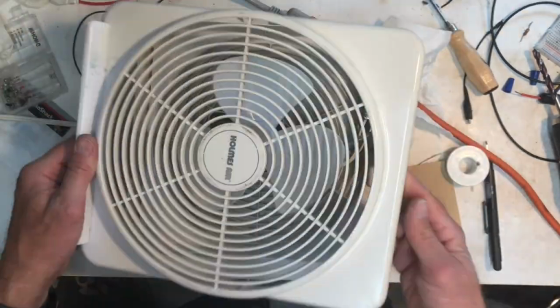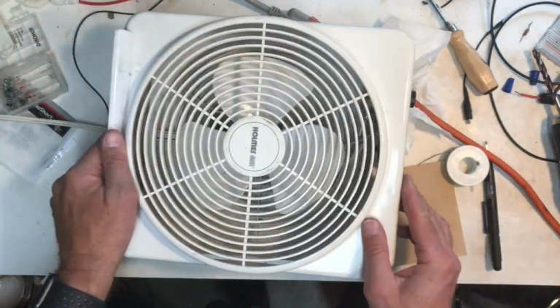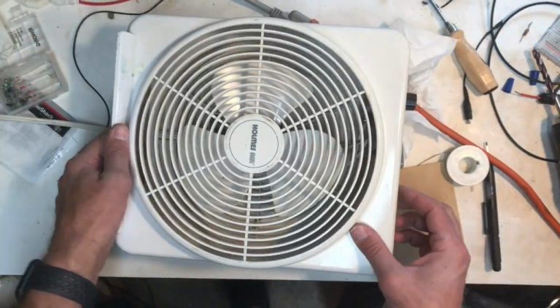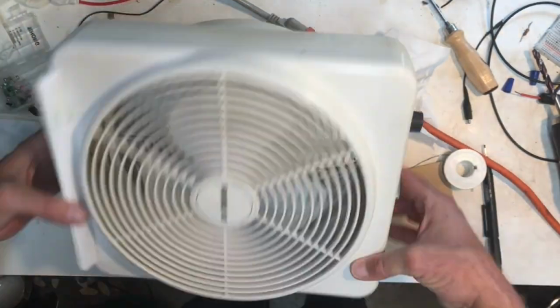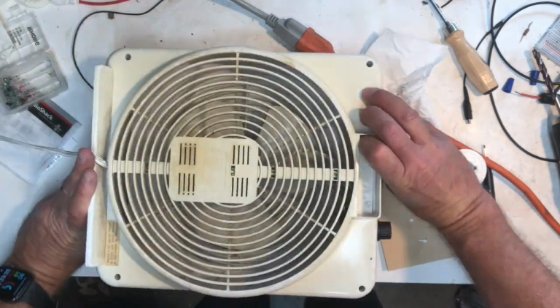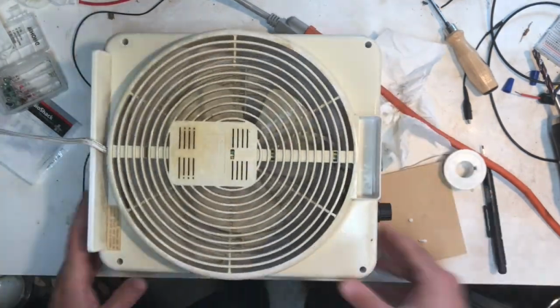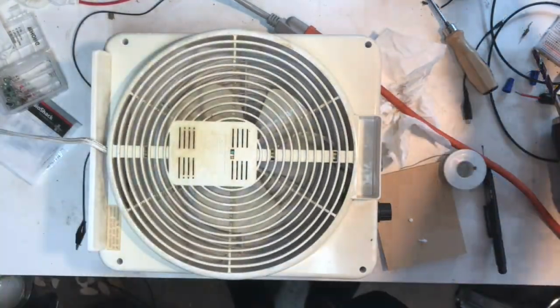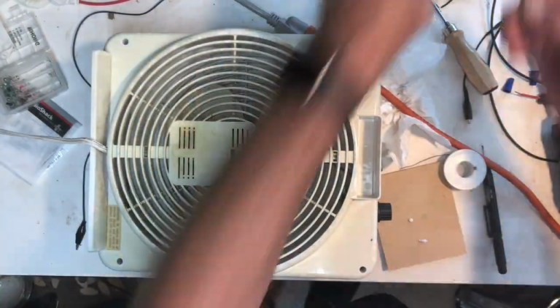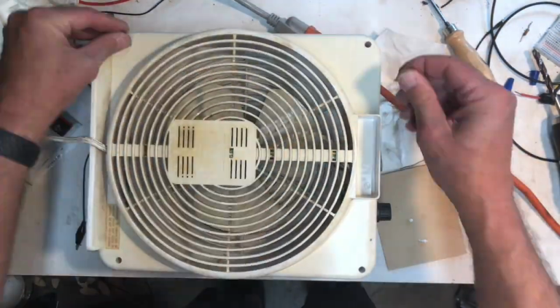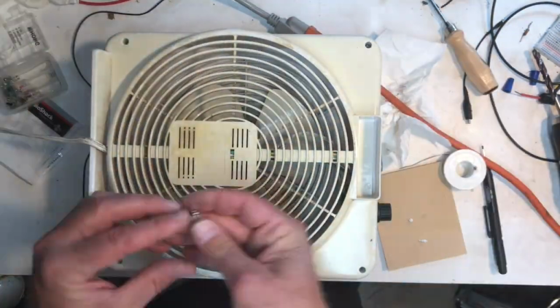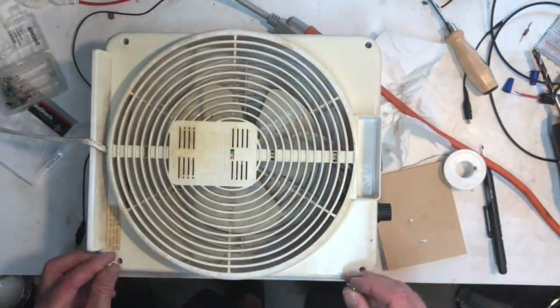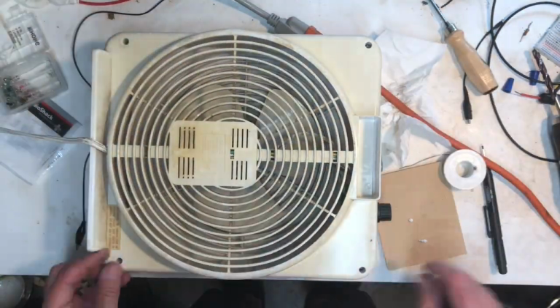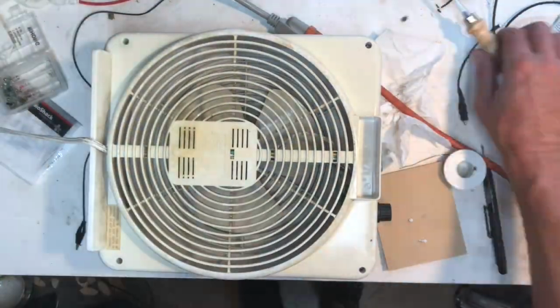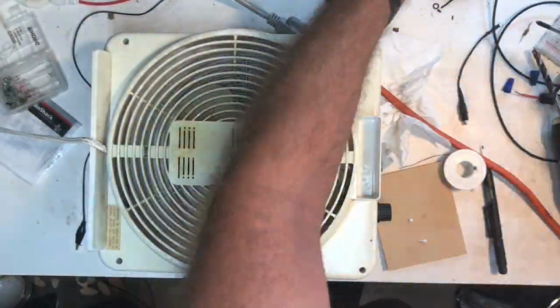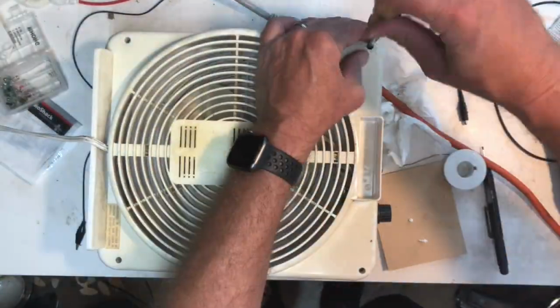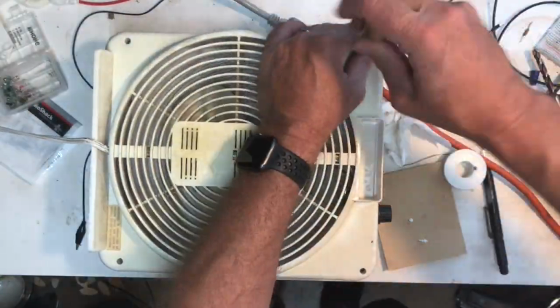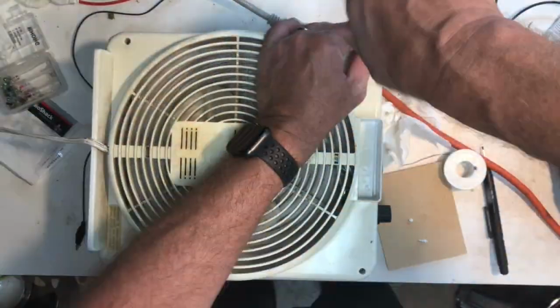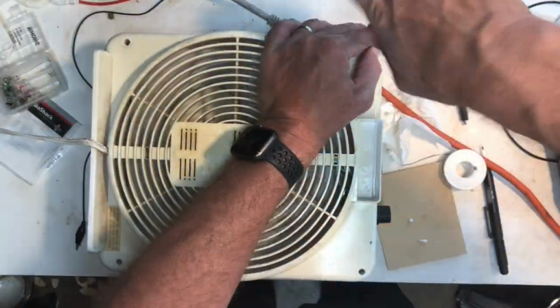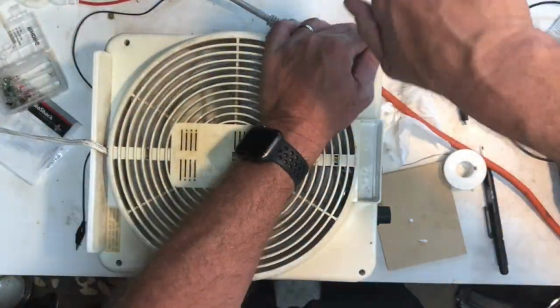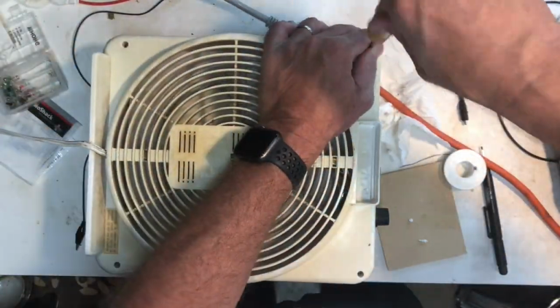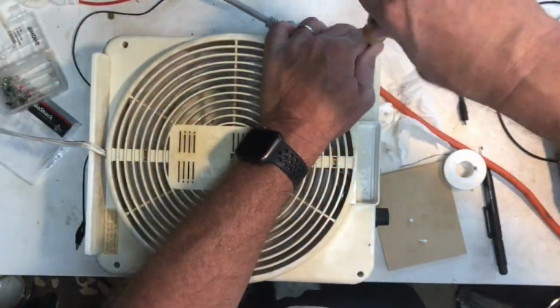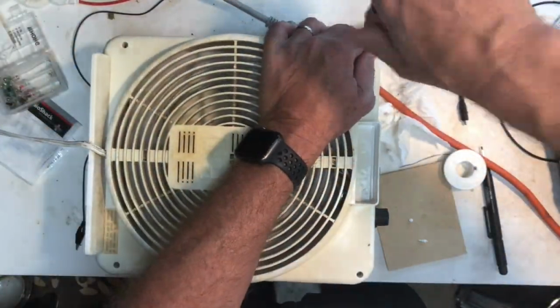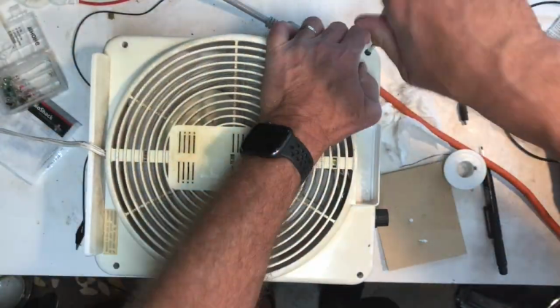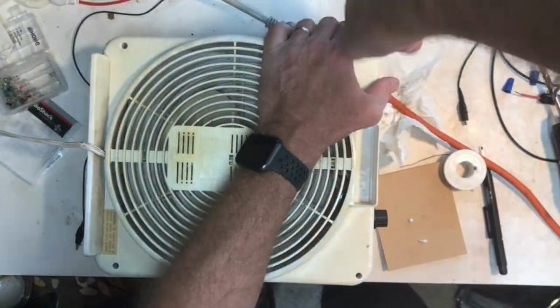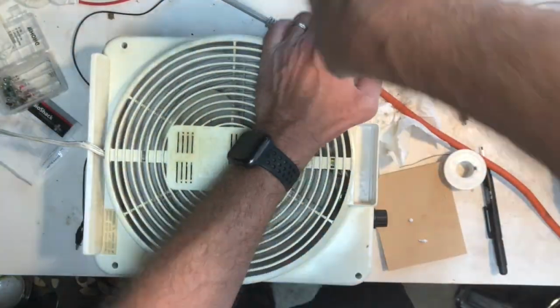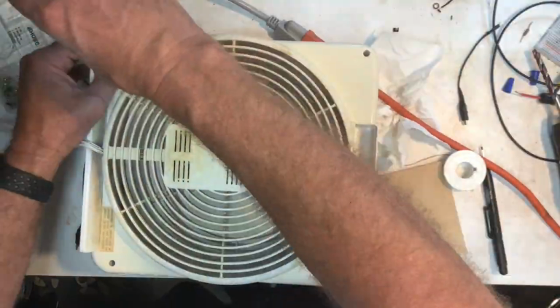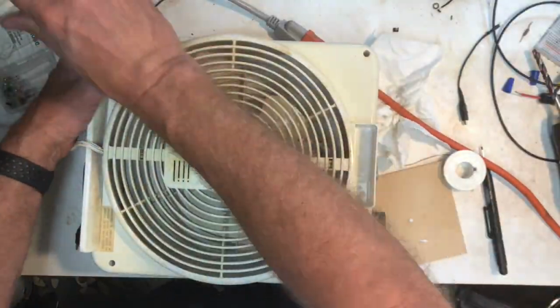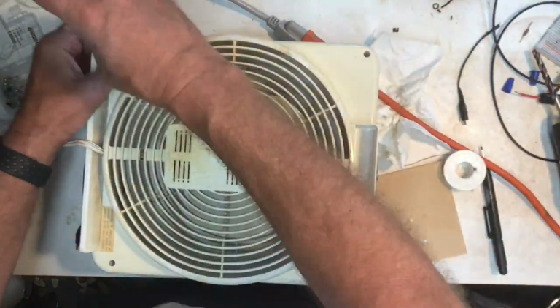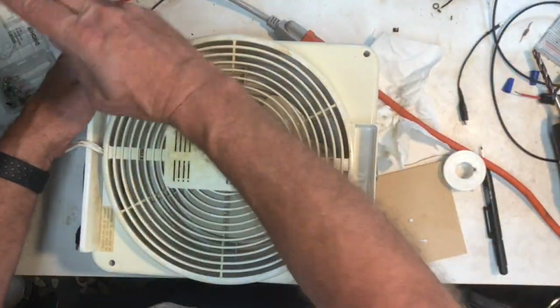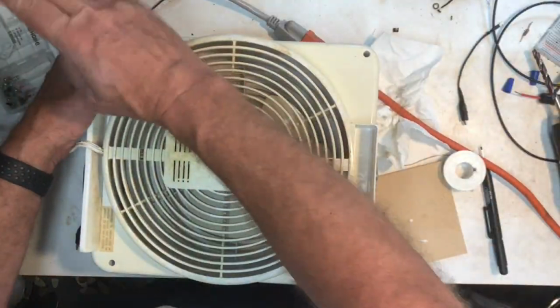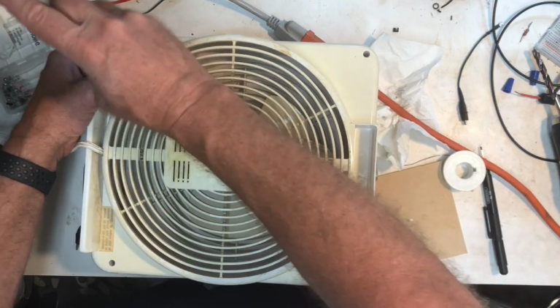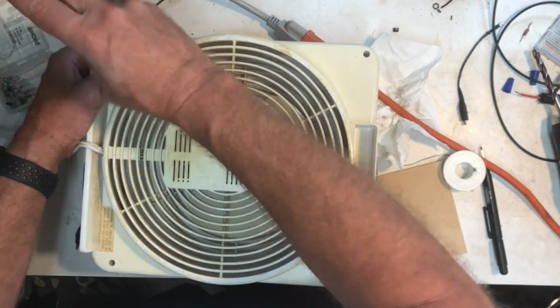After that it's just a matter of putting the grill back on with the four screws and then testing it one more time.